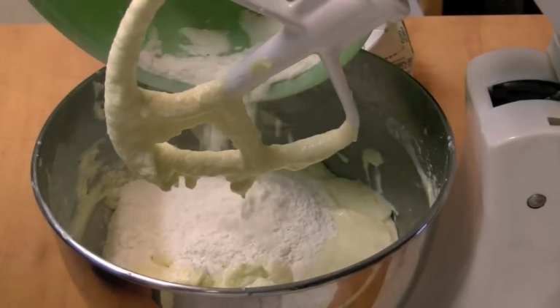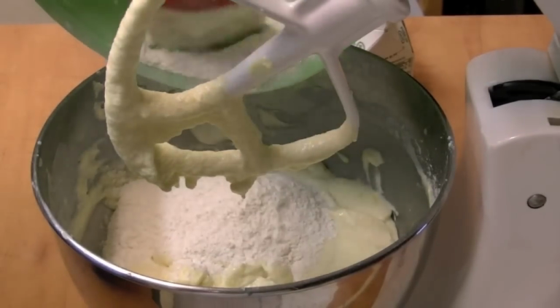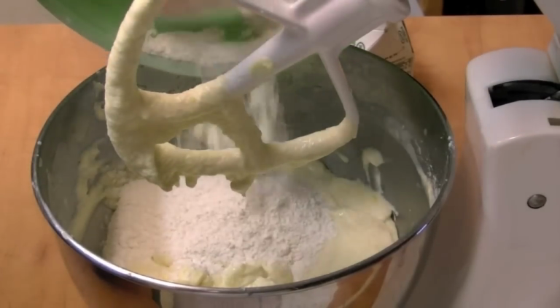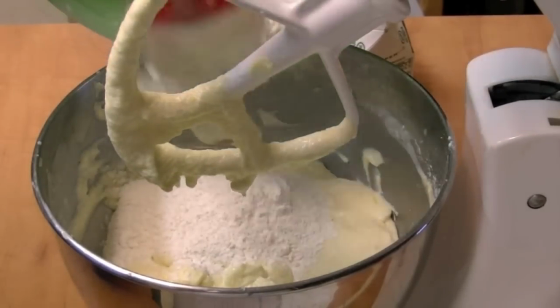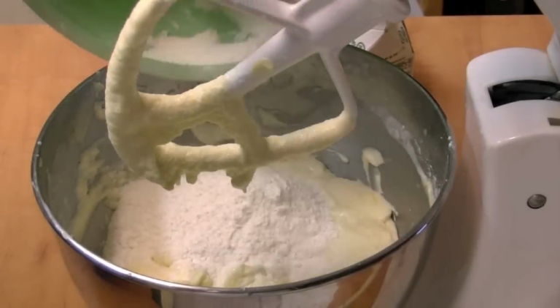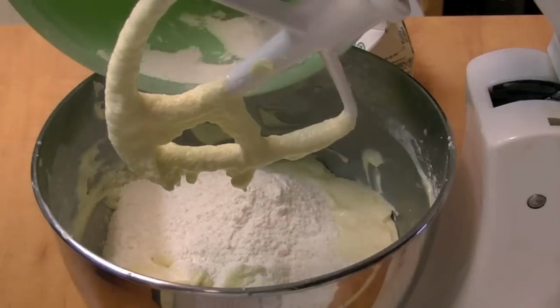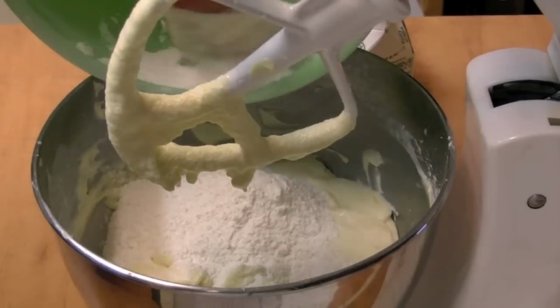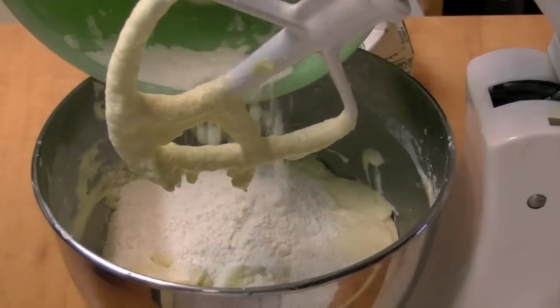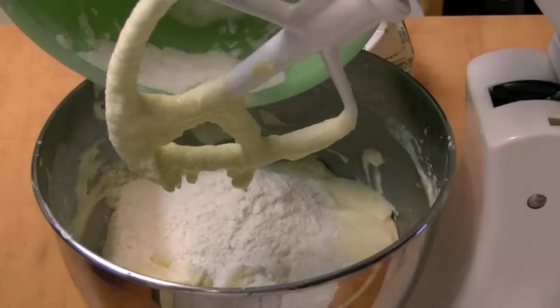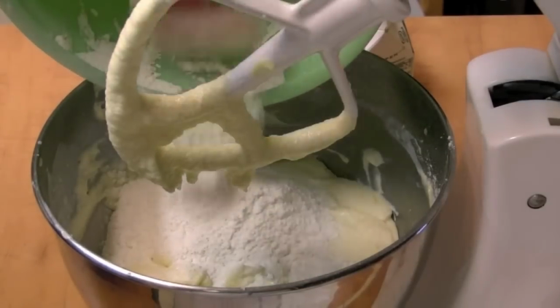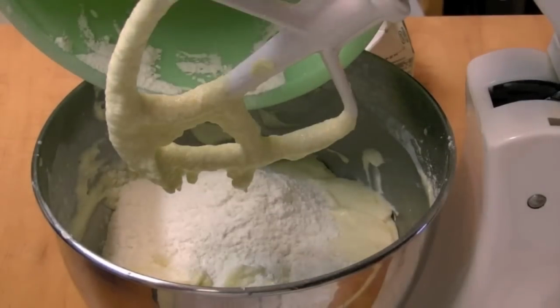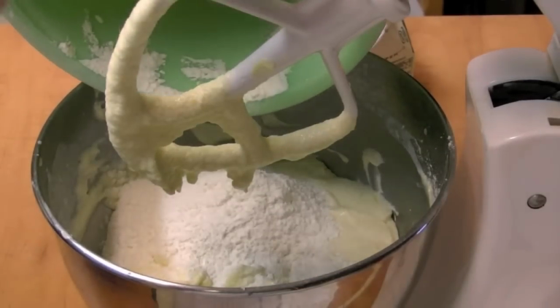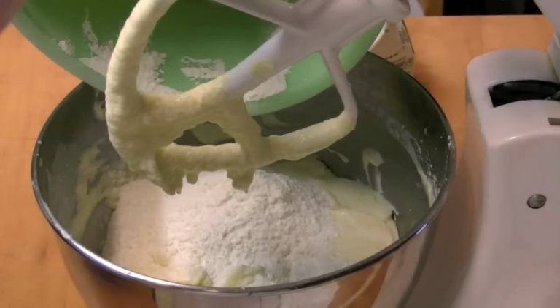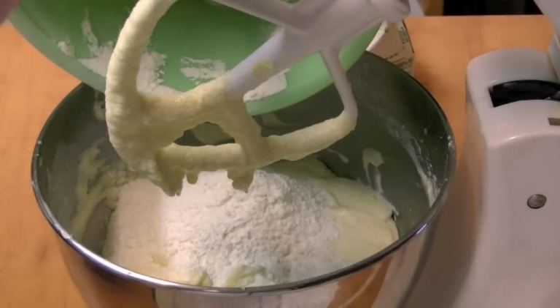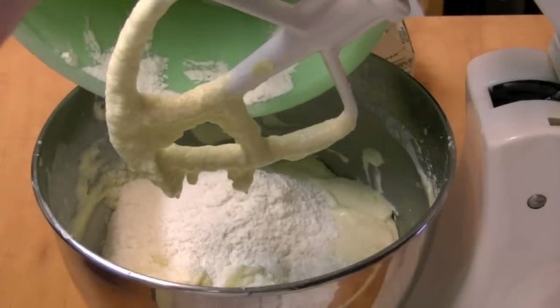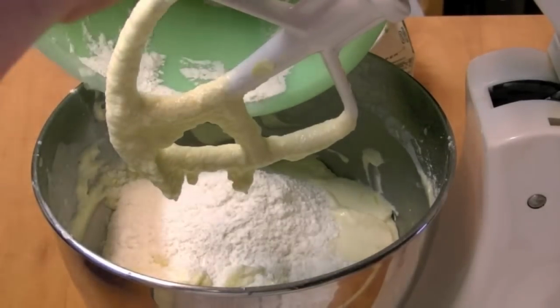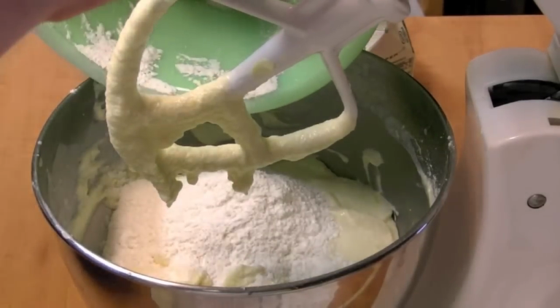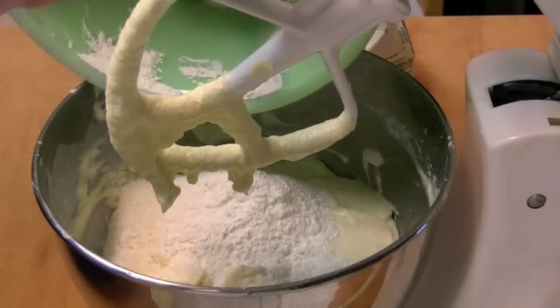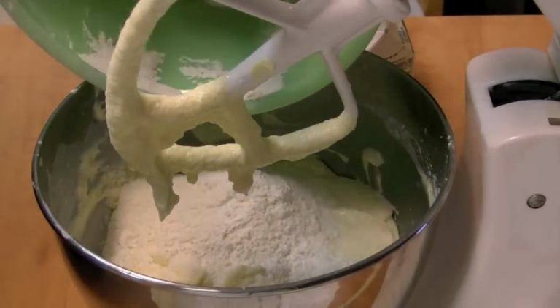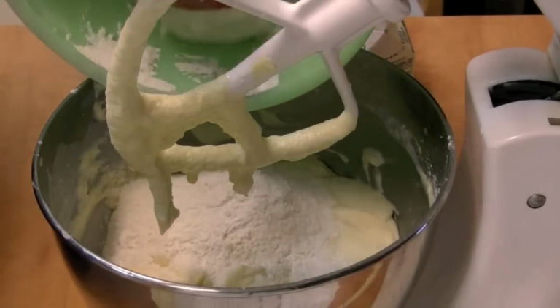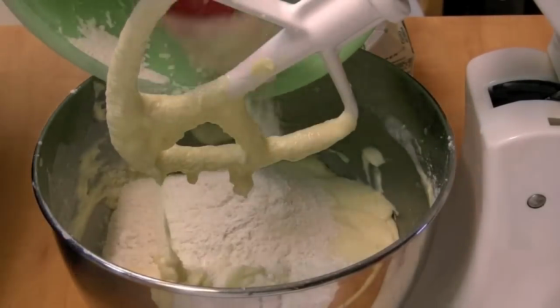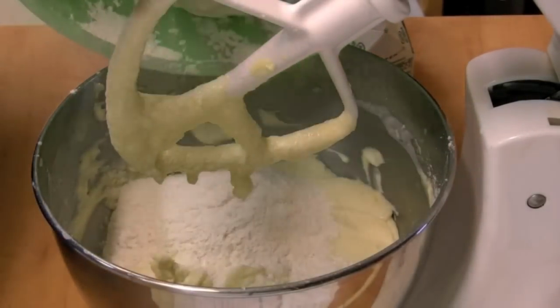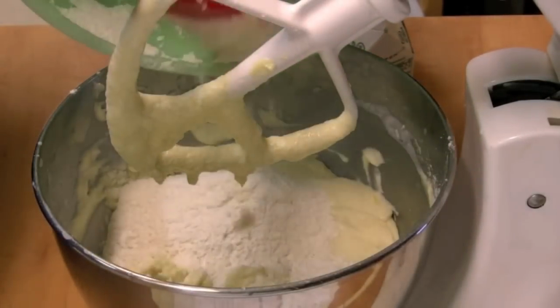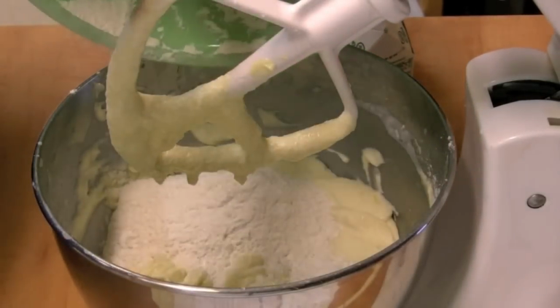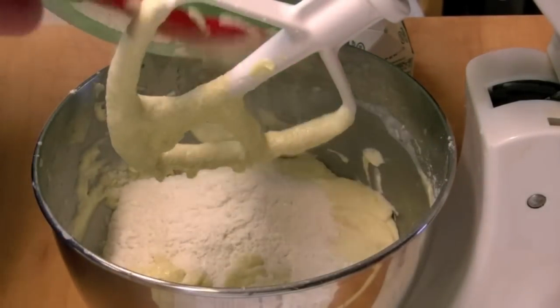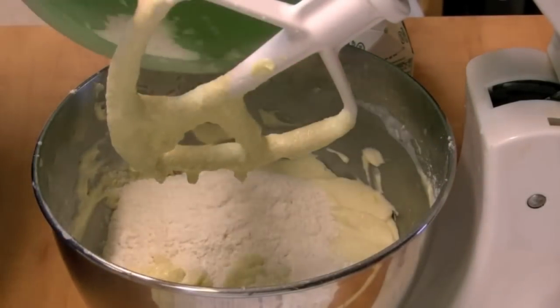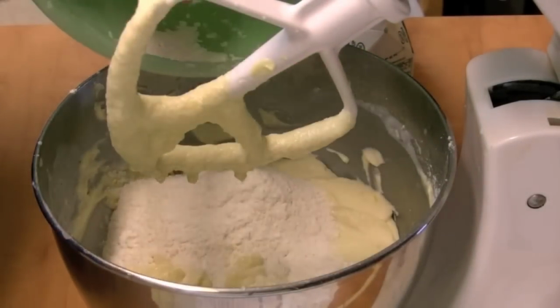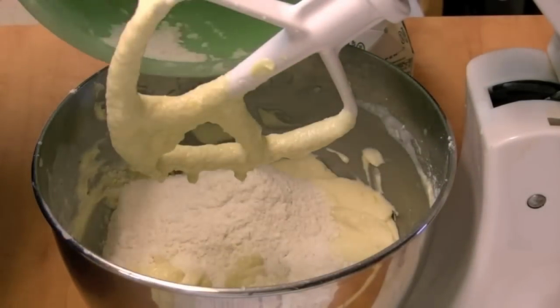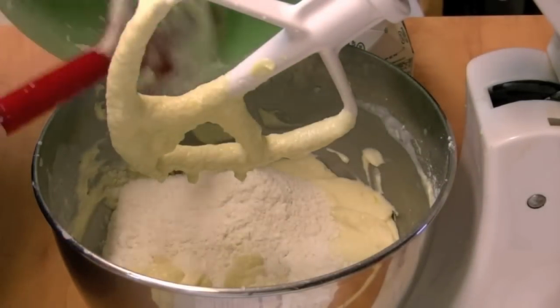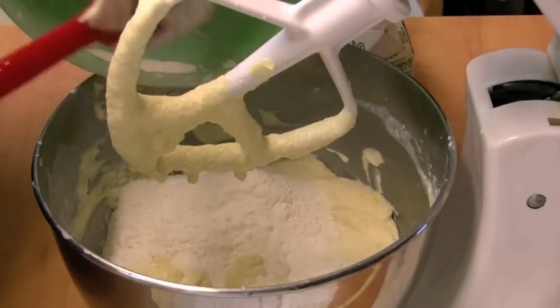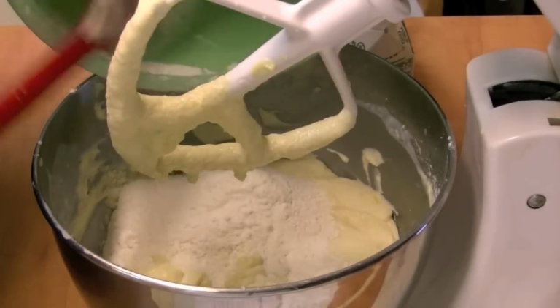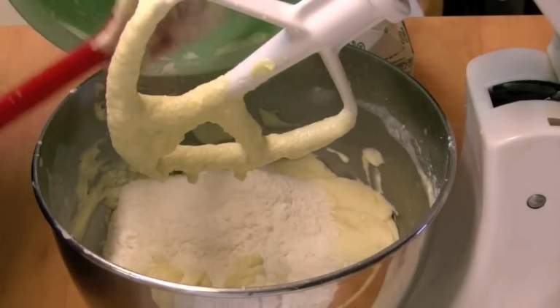And then I'll just mix it again until it's combined. Then we're done with the cake batter.